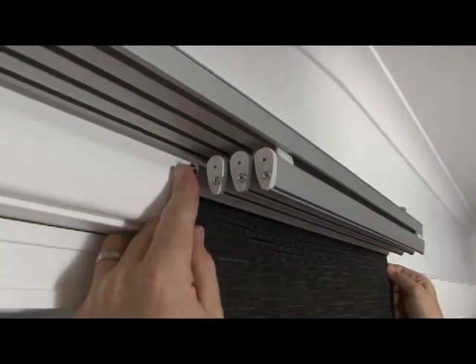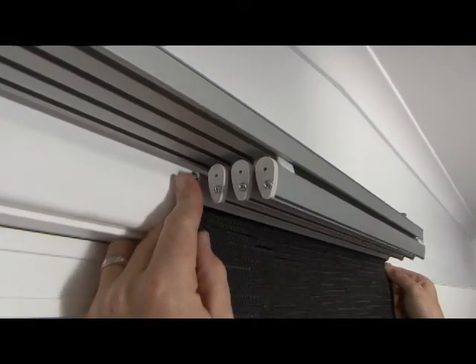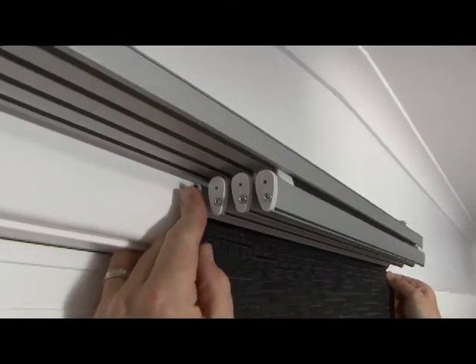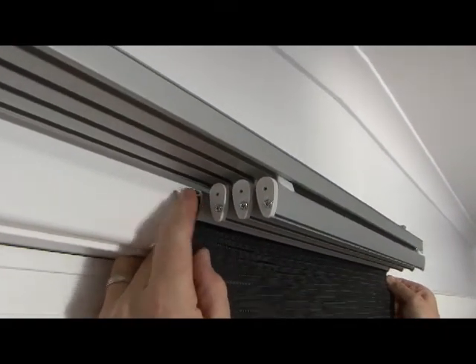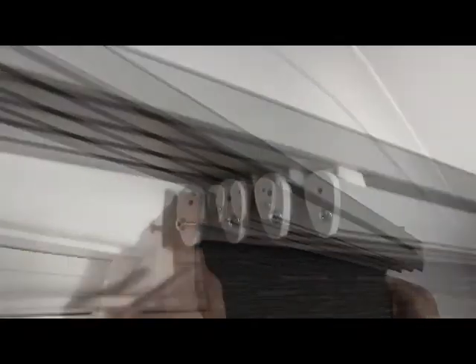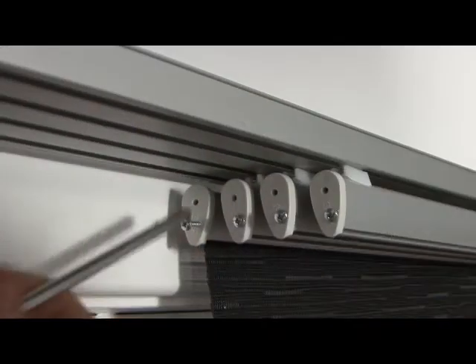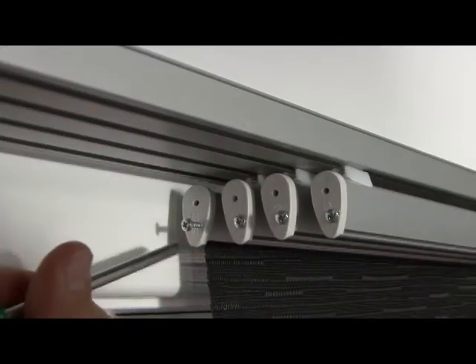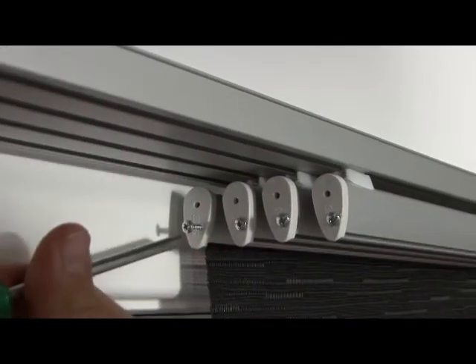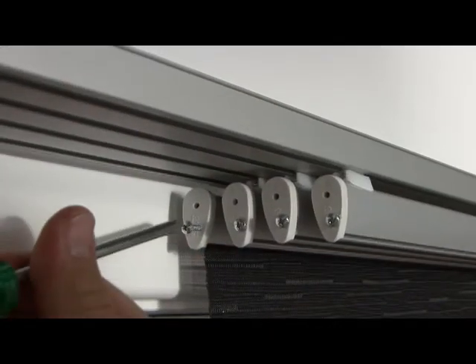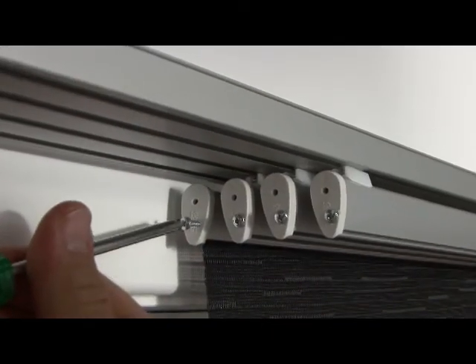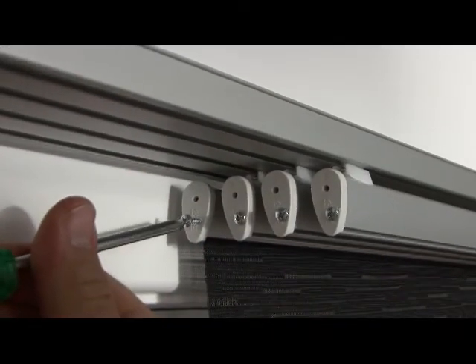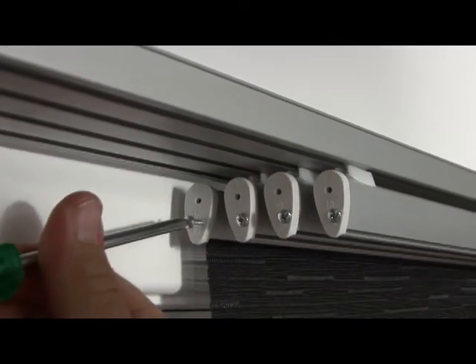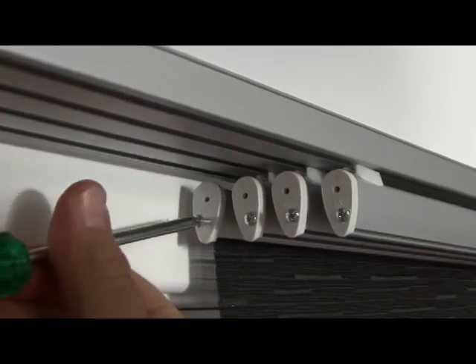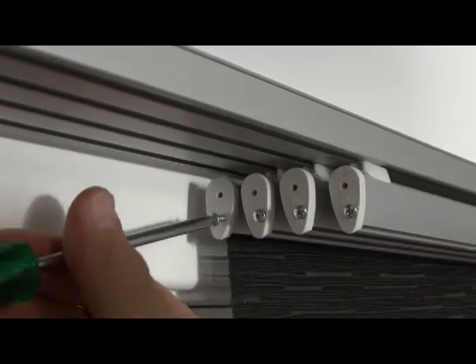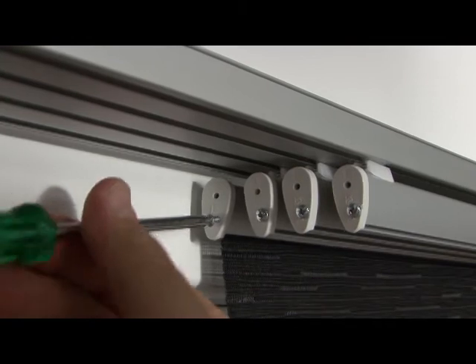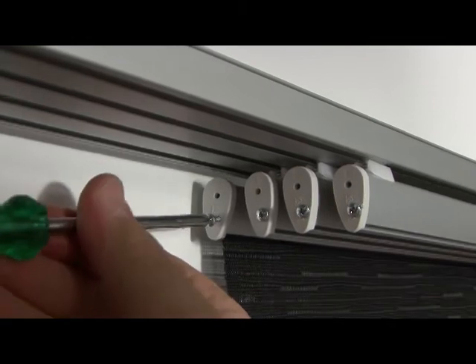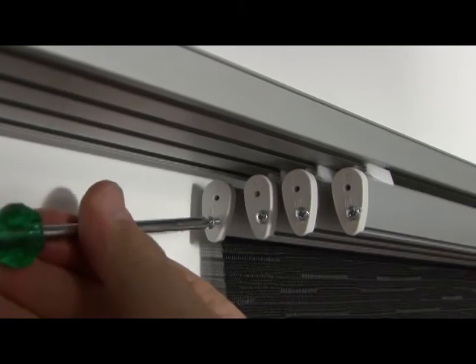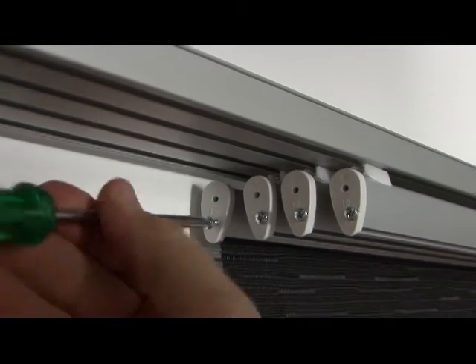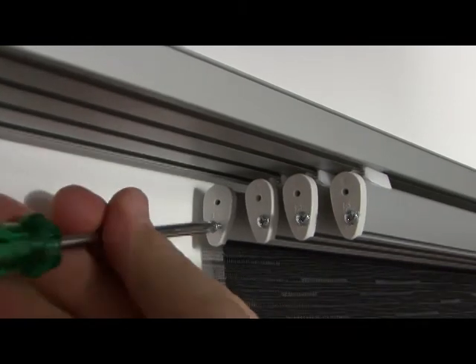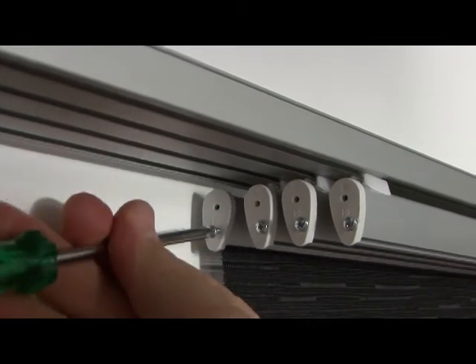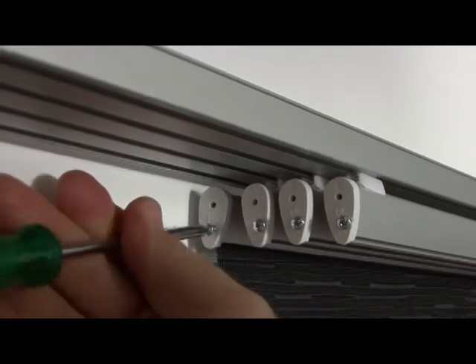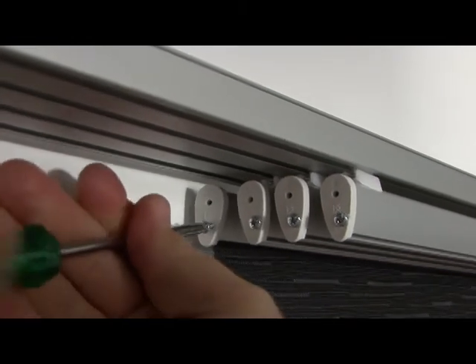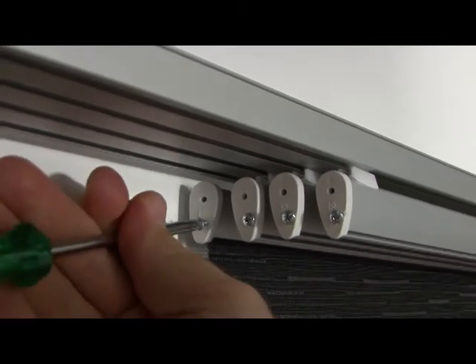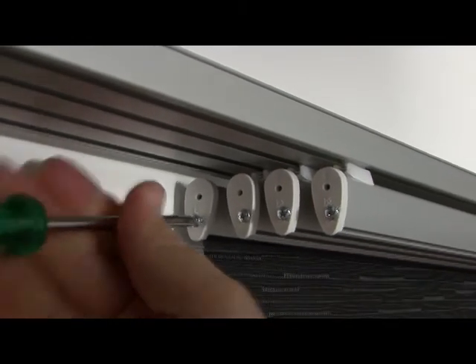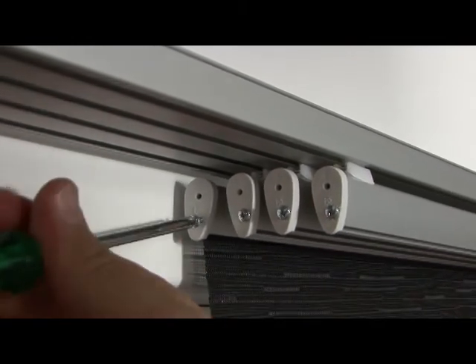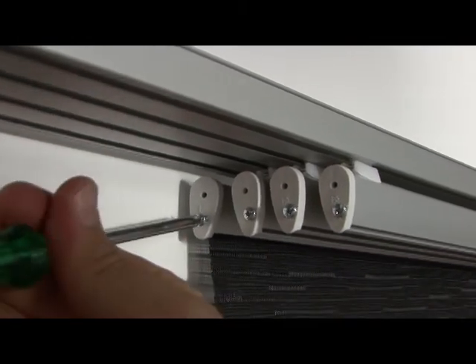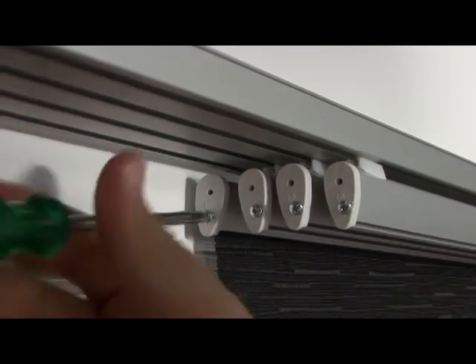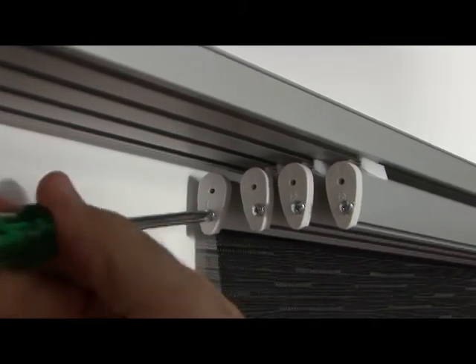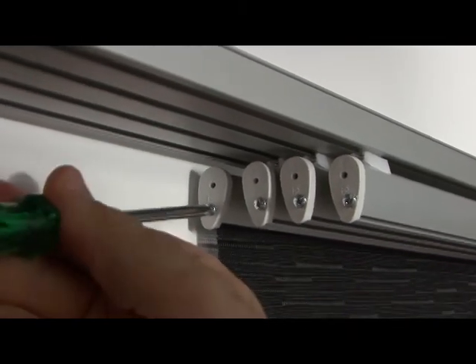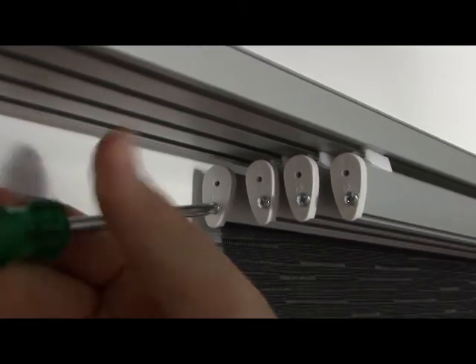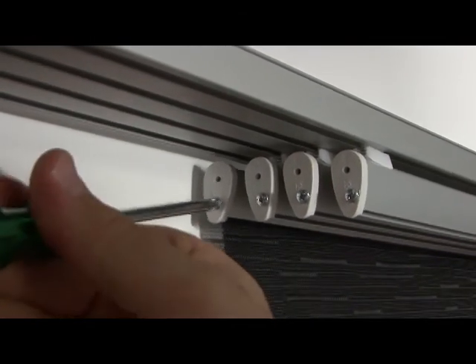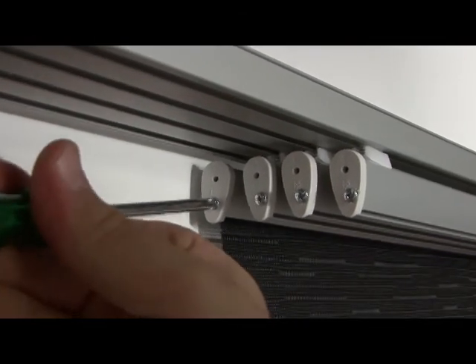Reattach the end cap and secure with screw. Repeat until all panels are in place.